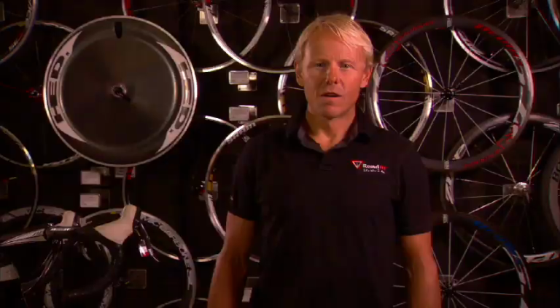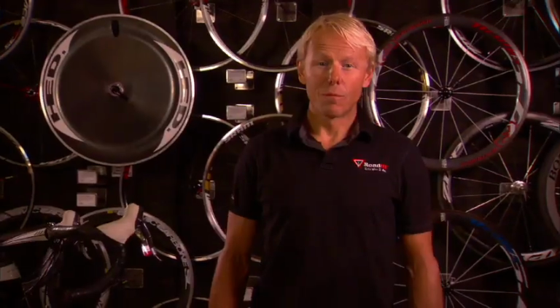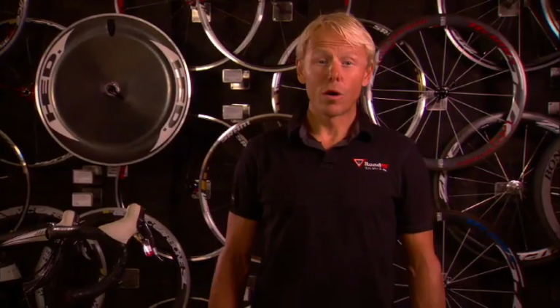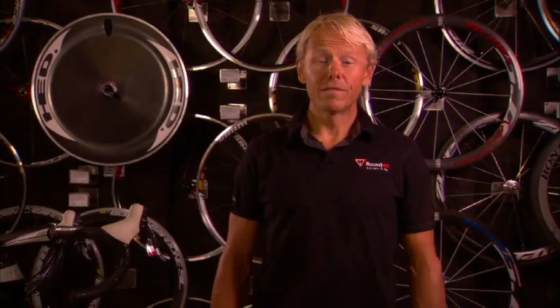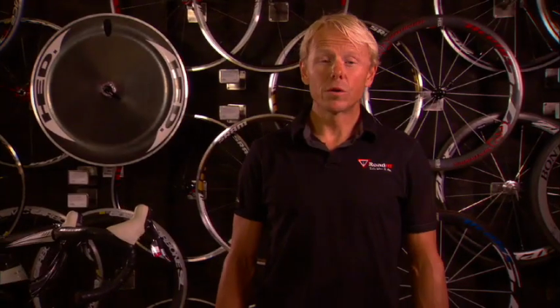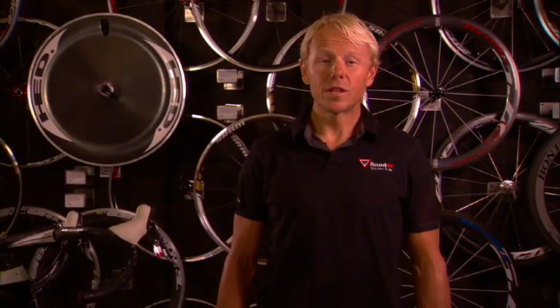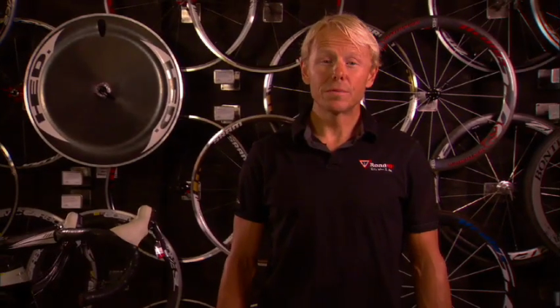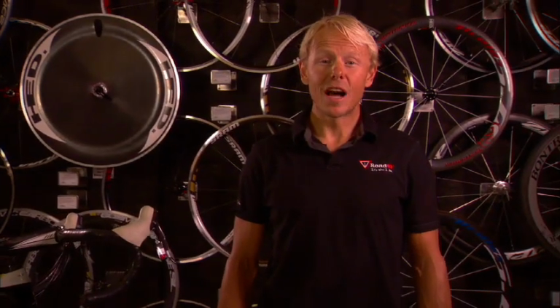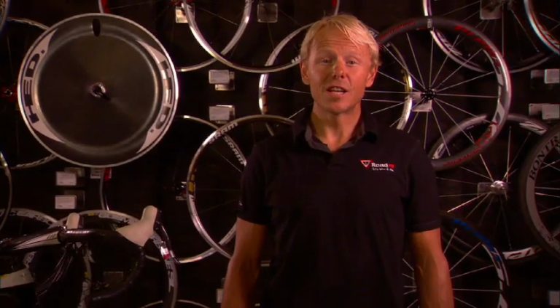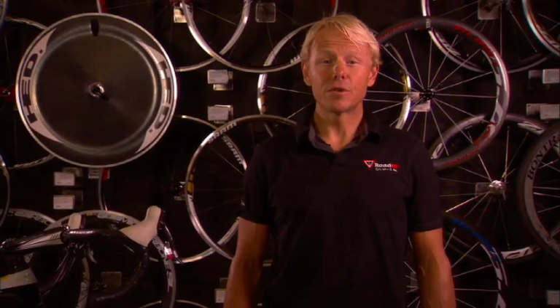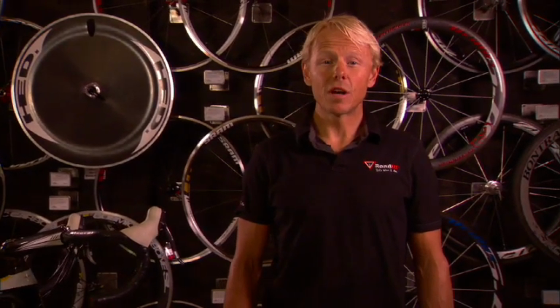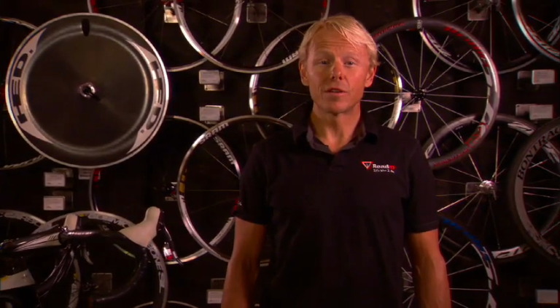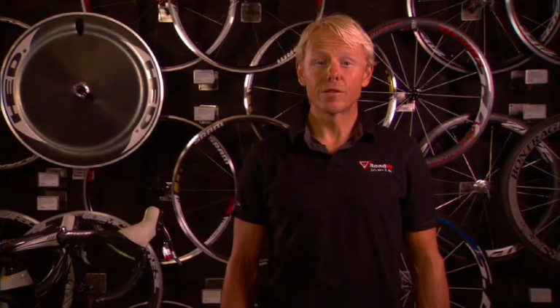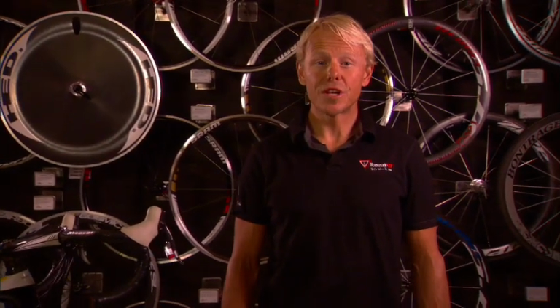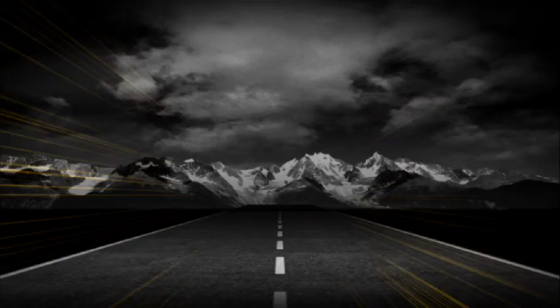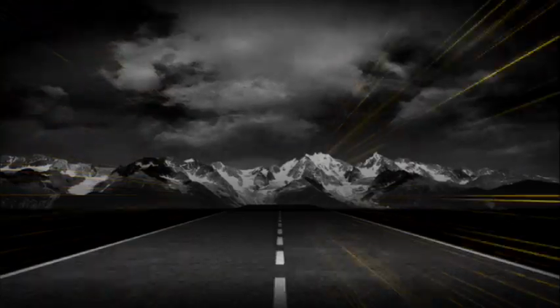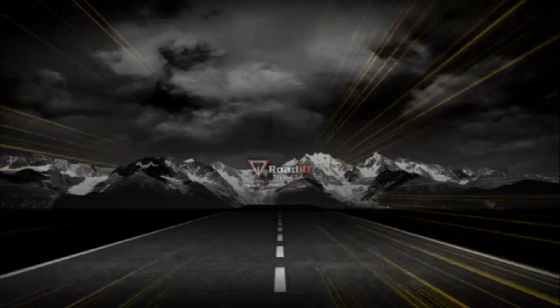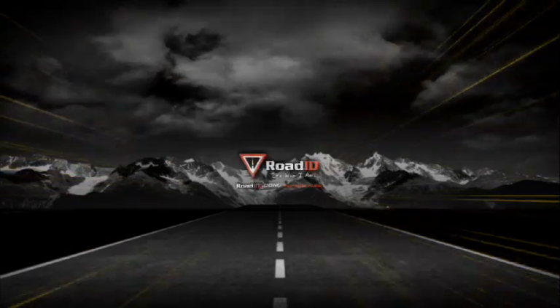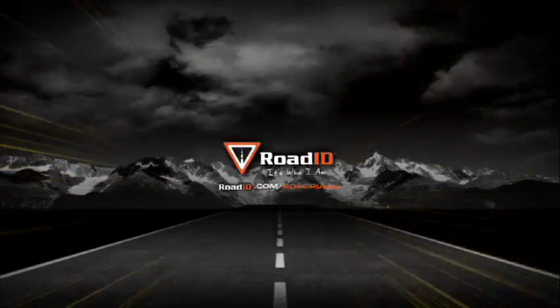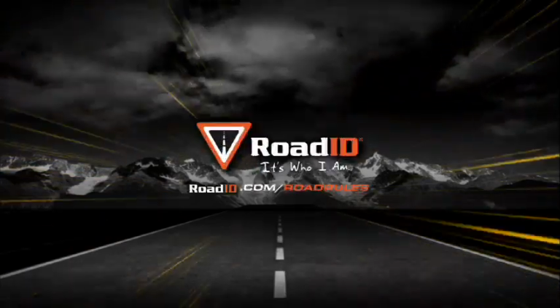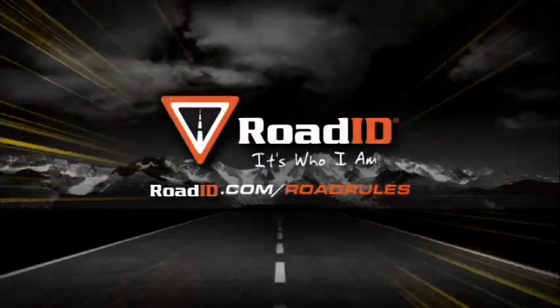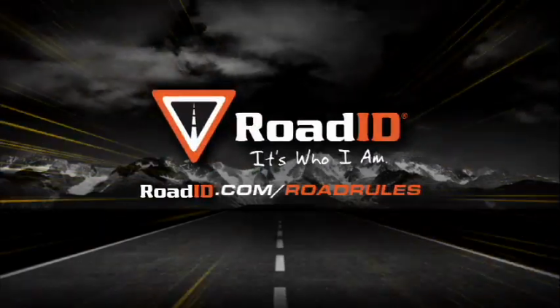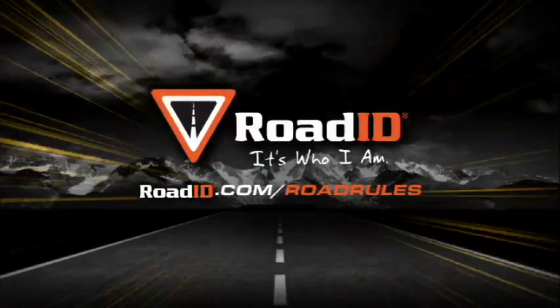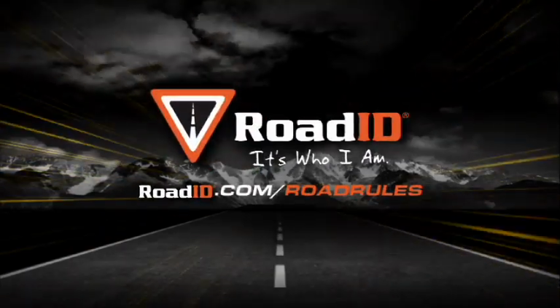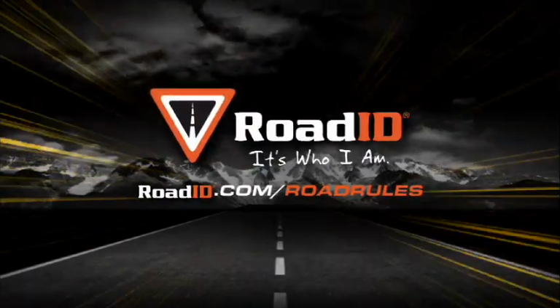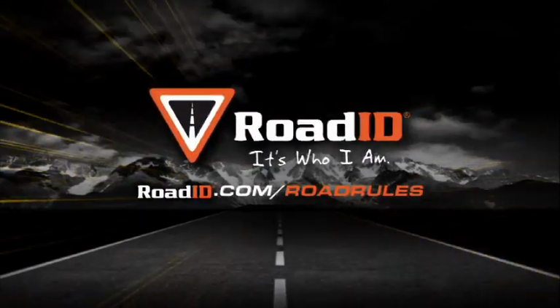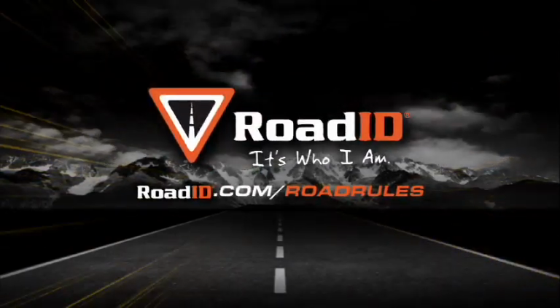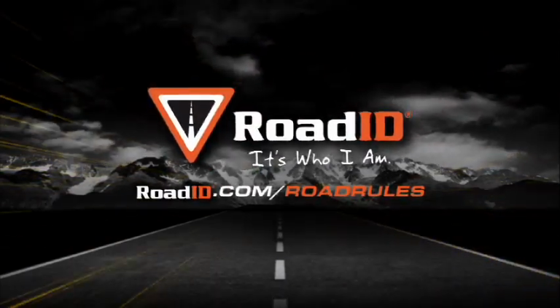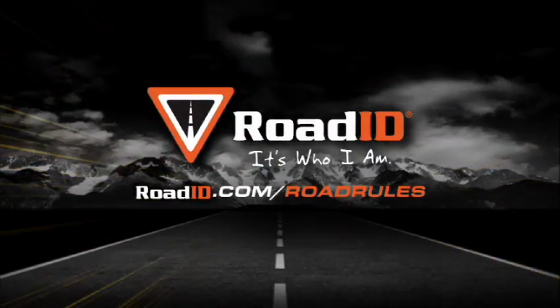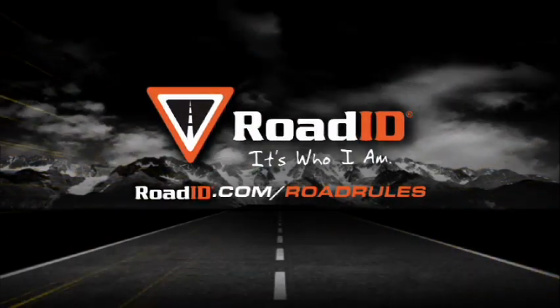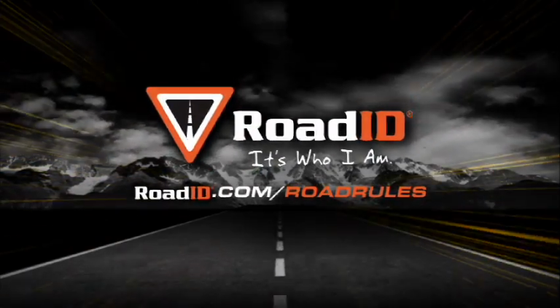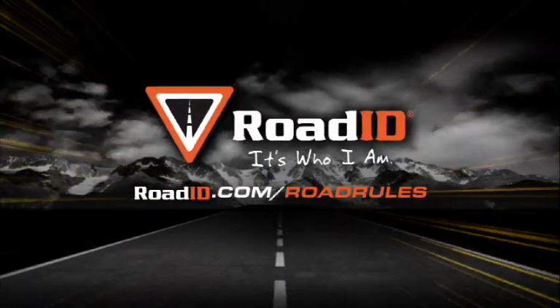For more info and tips on how to keep yourself and others safe, head on over to roadid.com/road-rule.